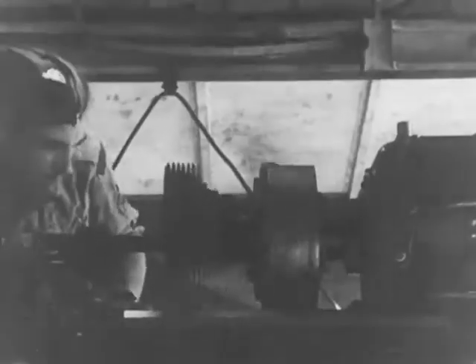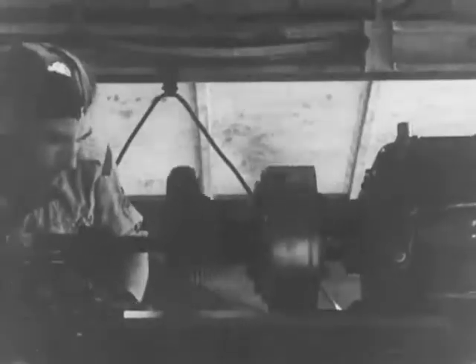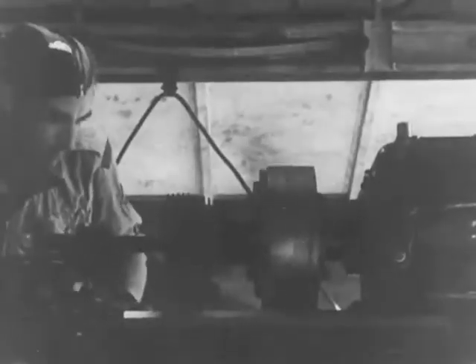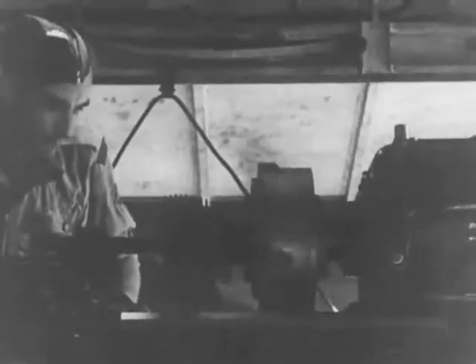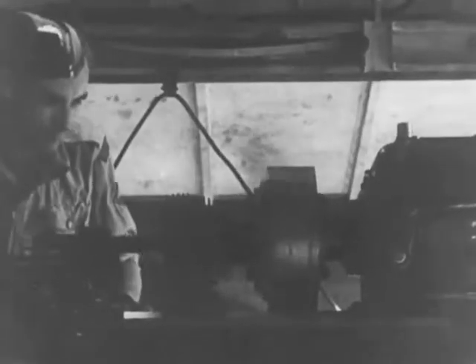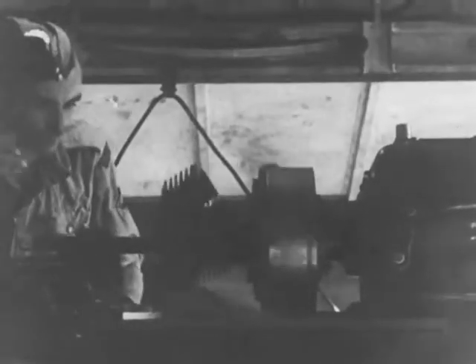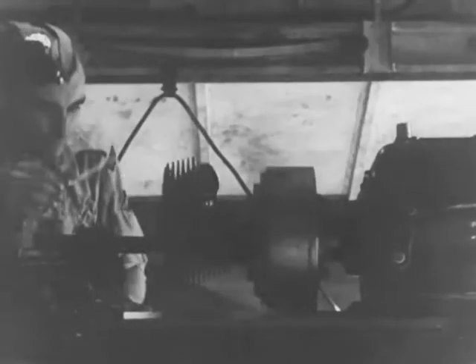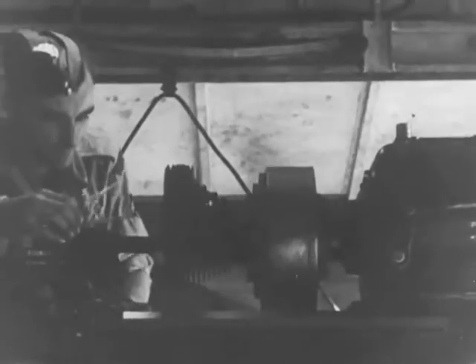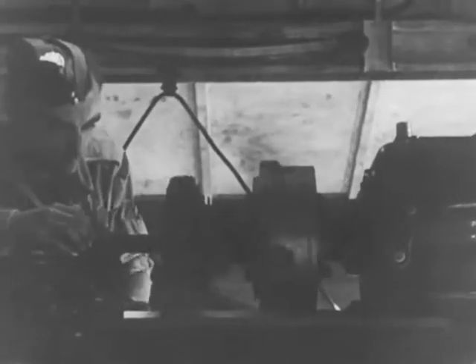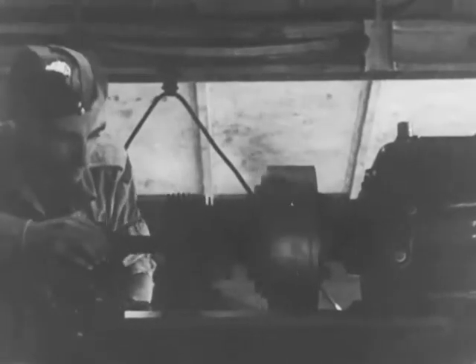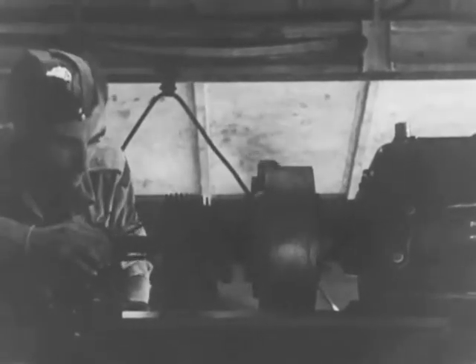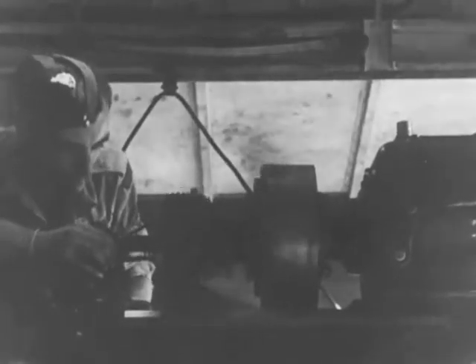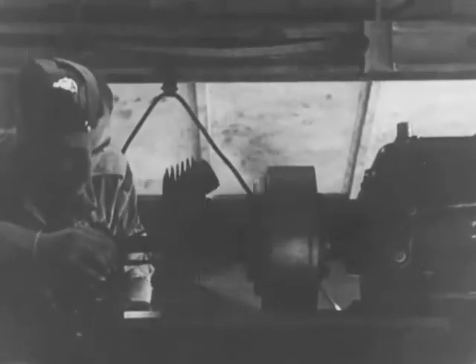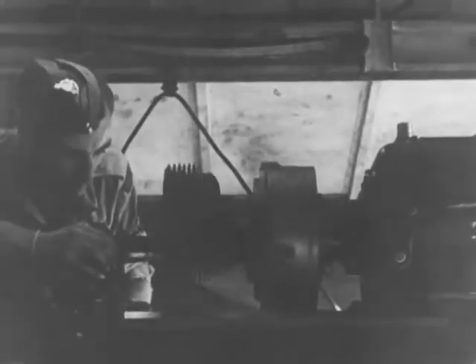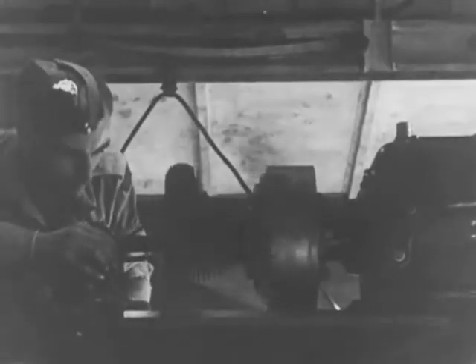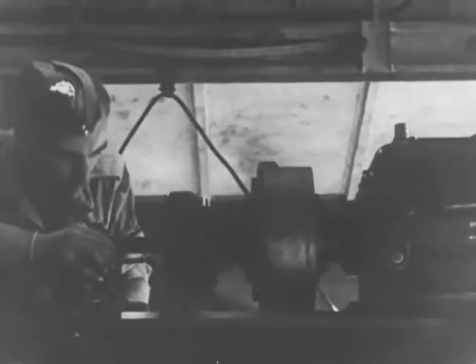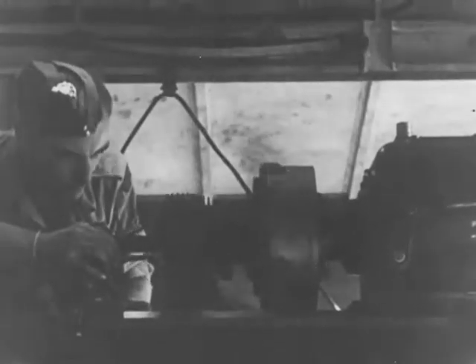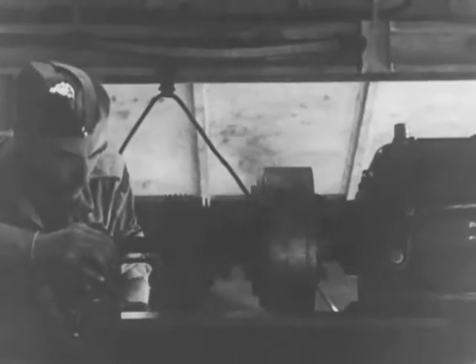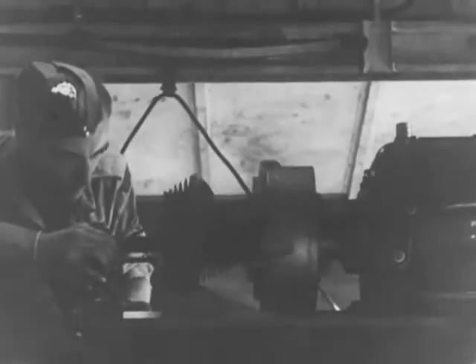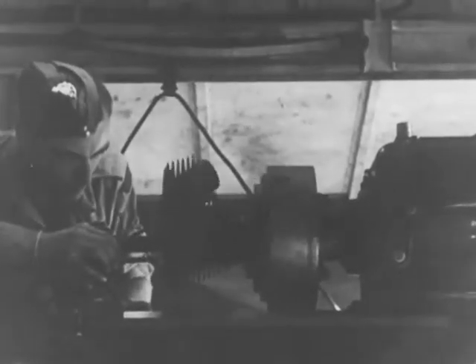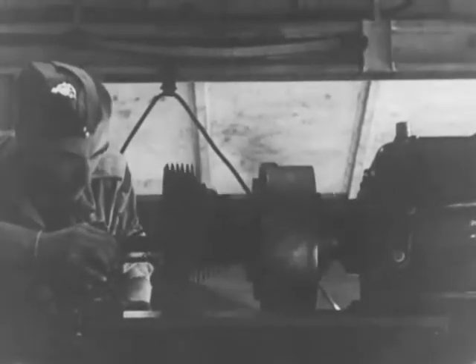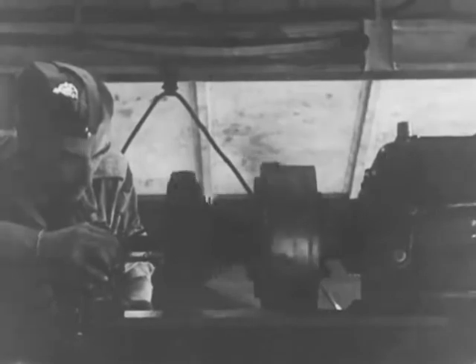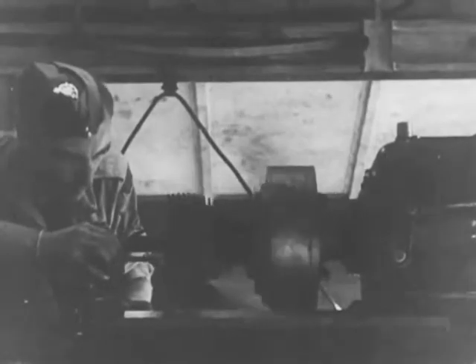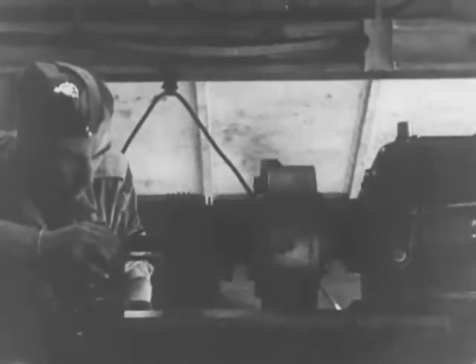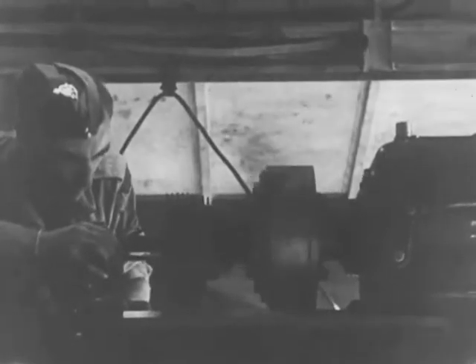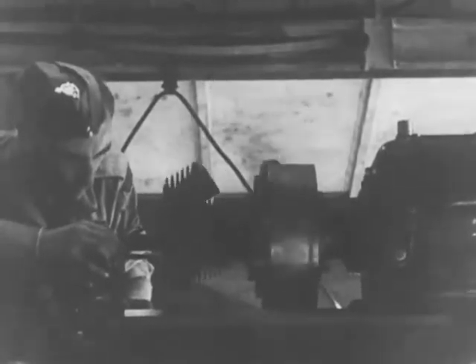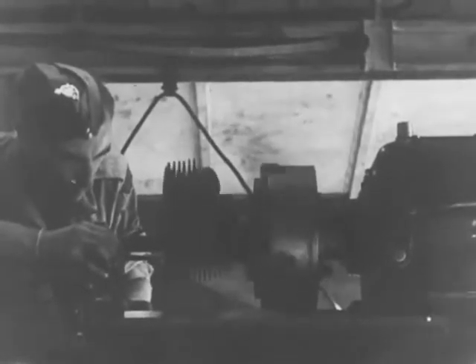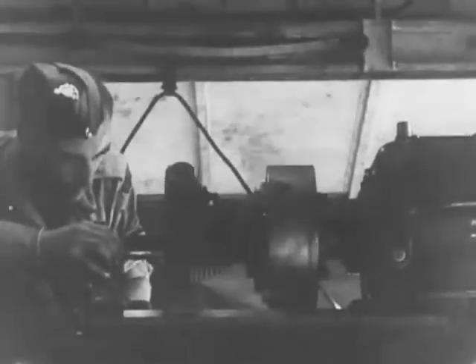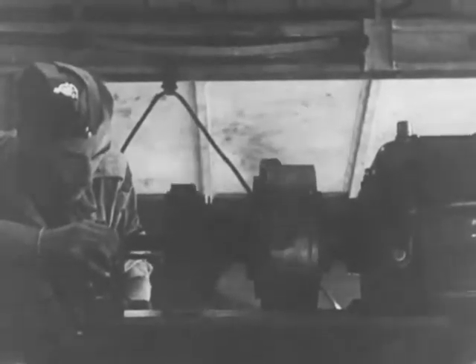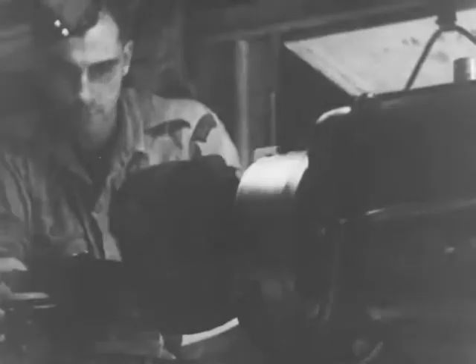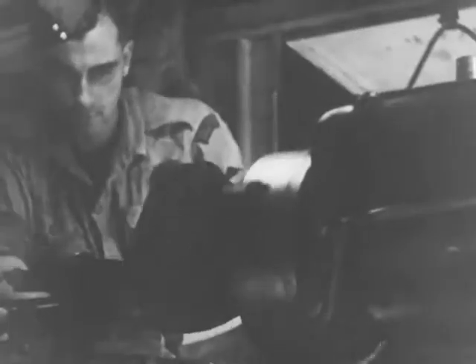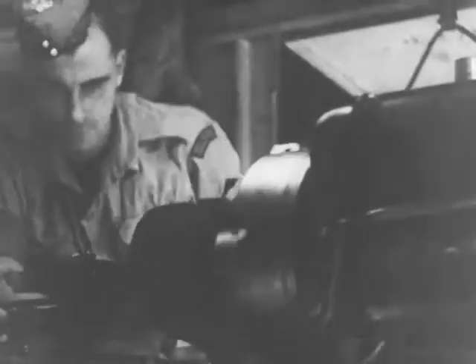As important as the tank in action is the tank under repair. Every part is checked by experts.